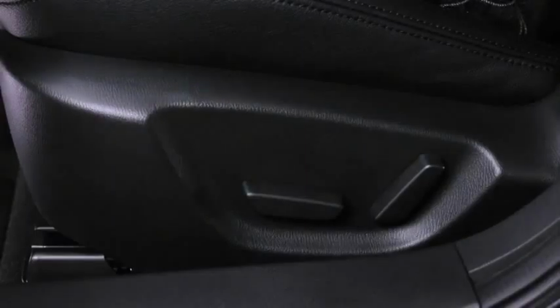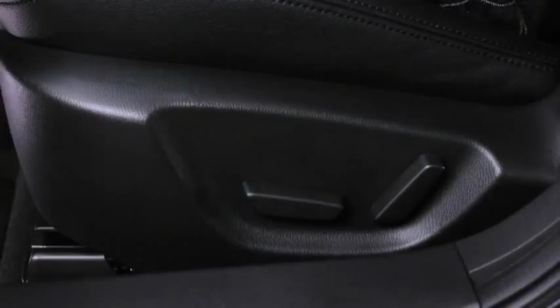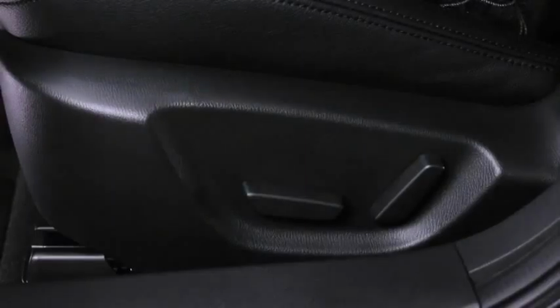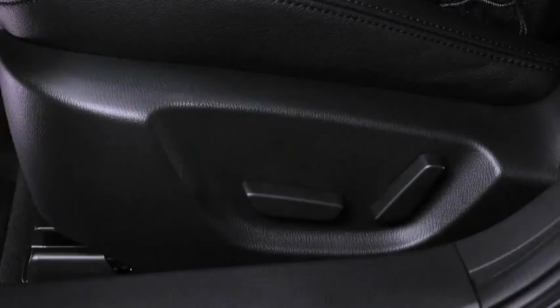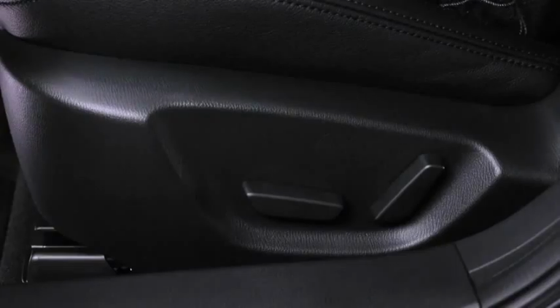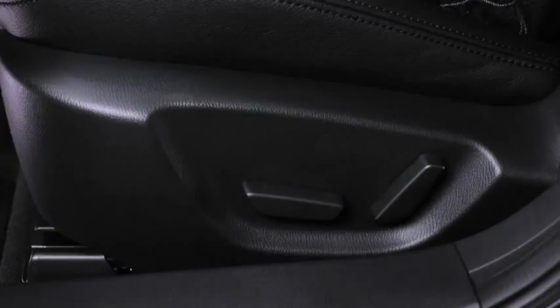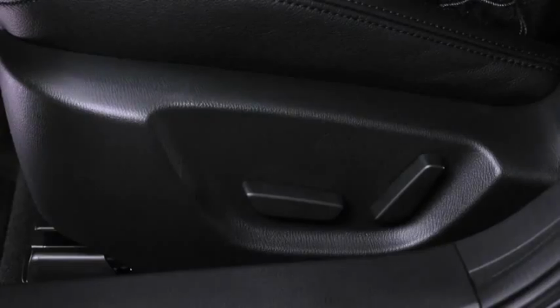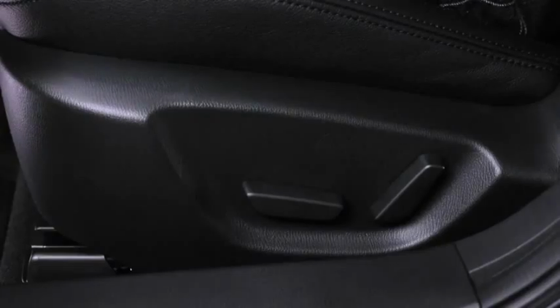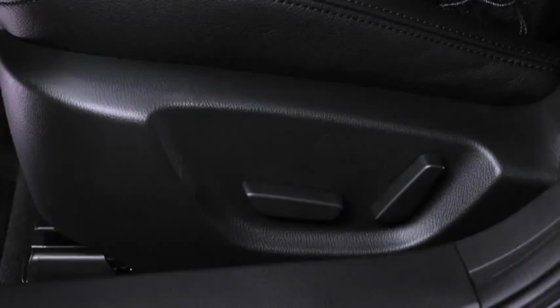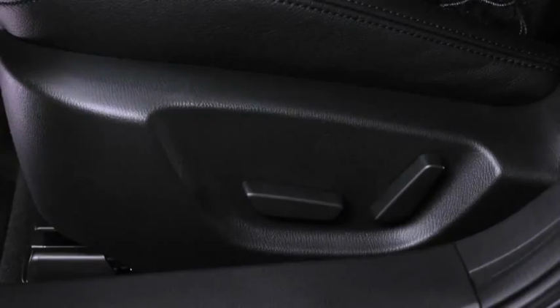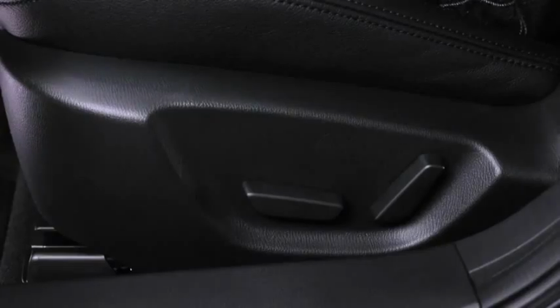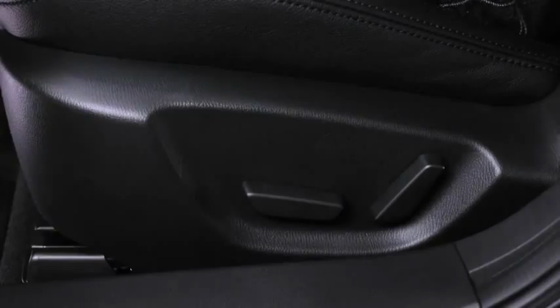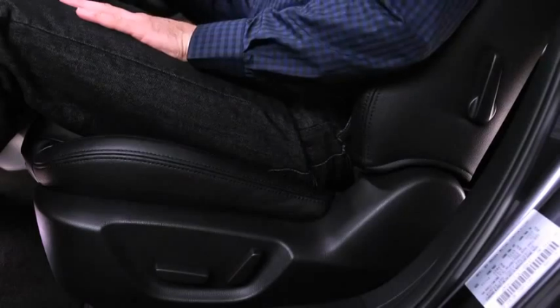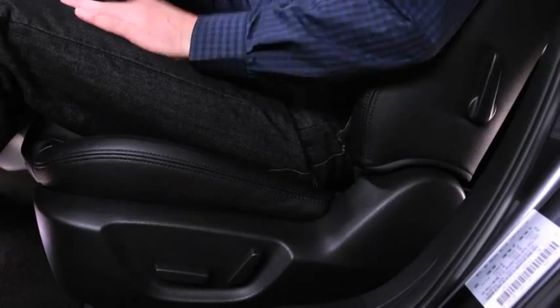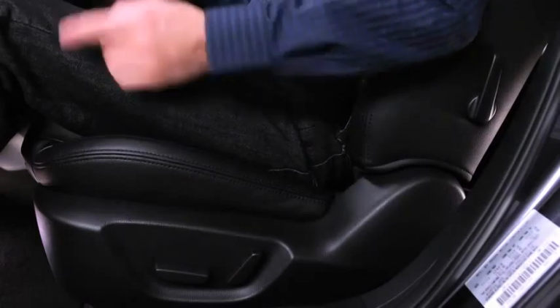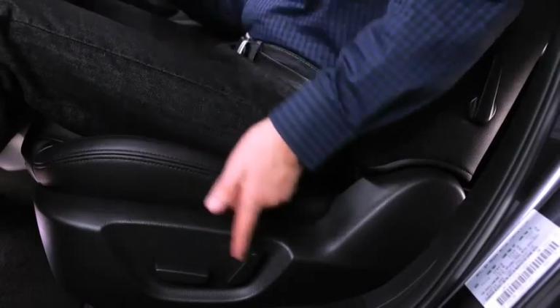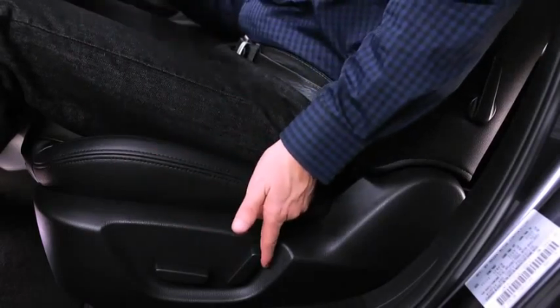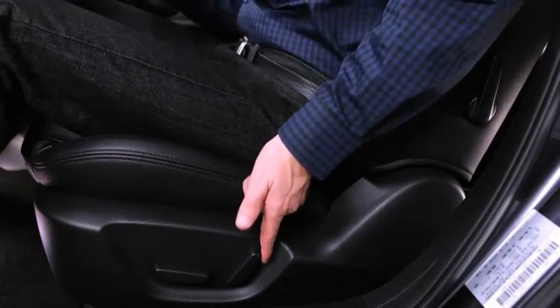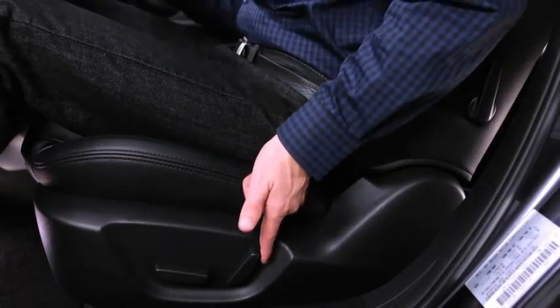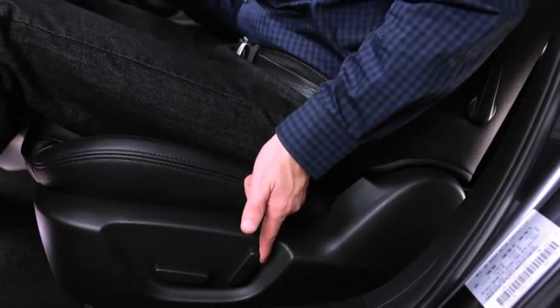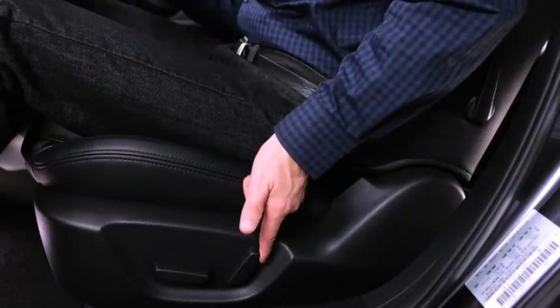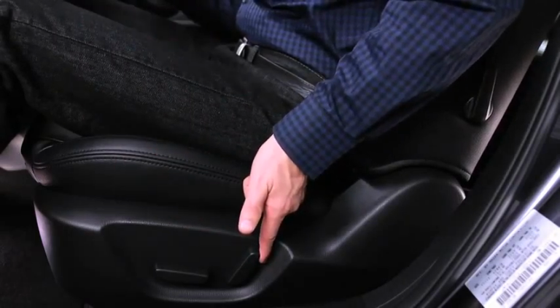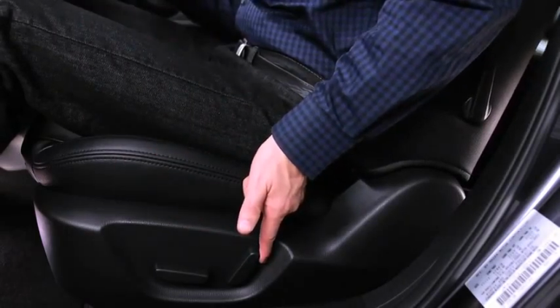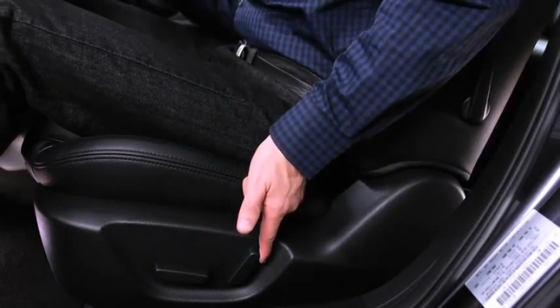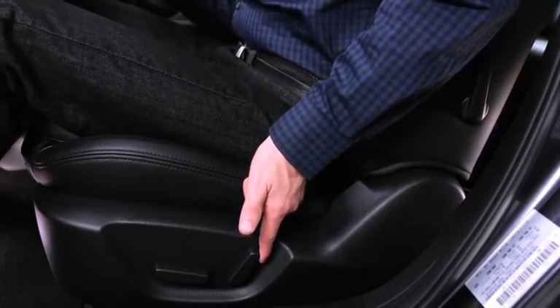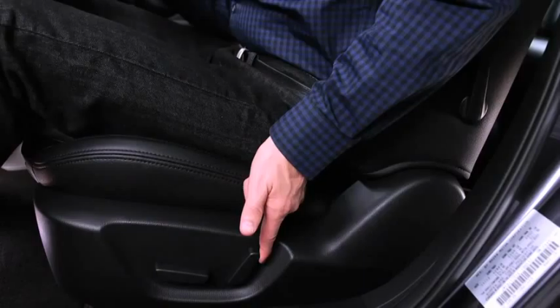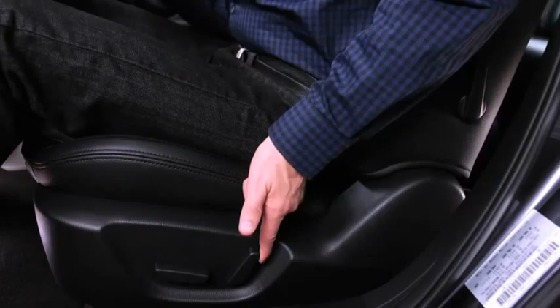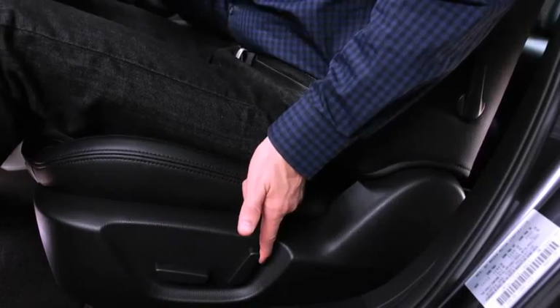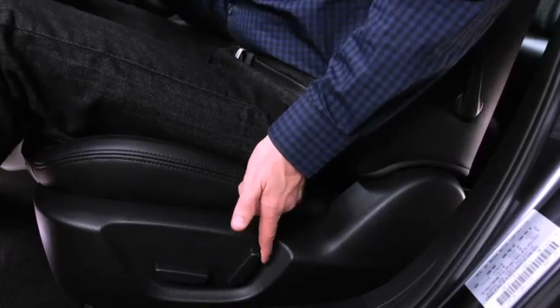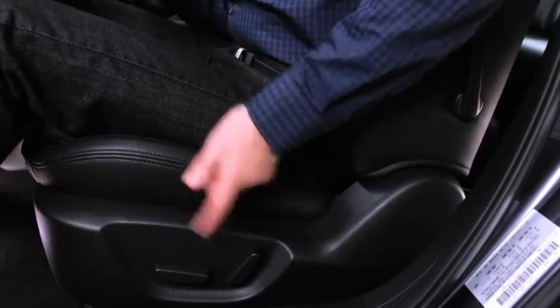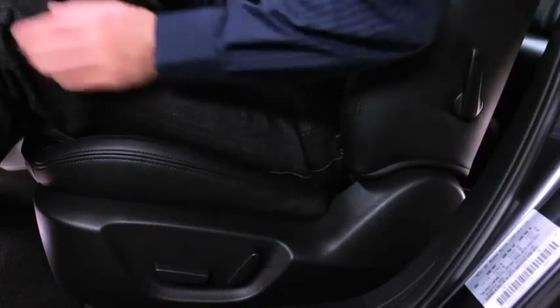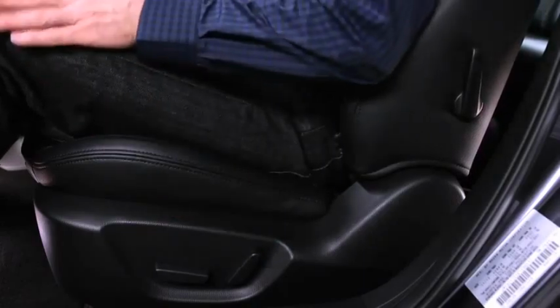To change the seat back angle, press the front or rear side of the reclining switch. Release the switch at the desired position.